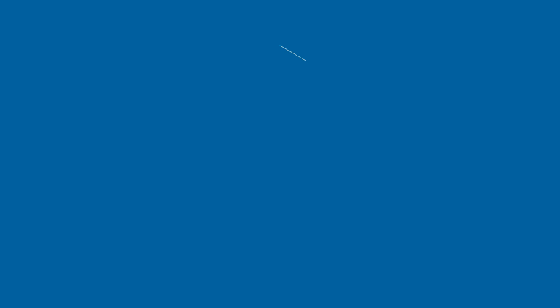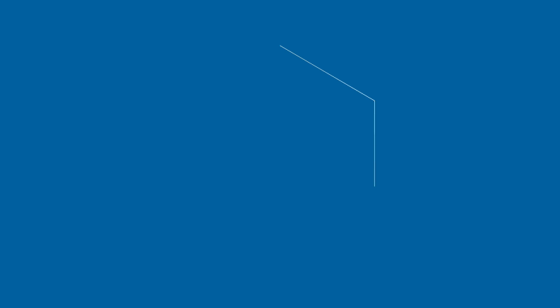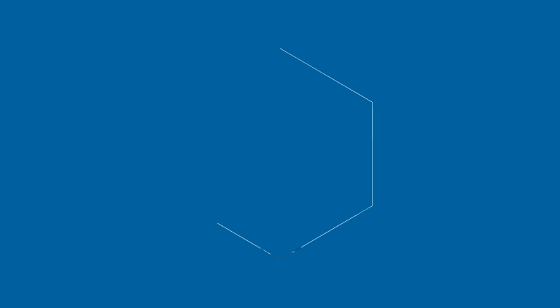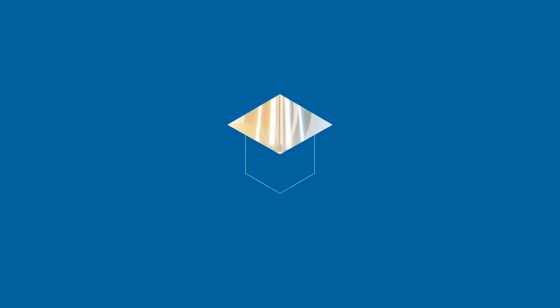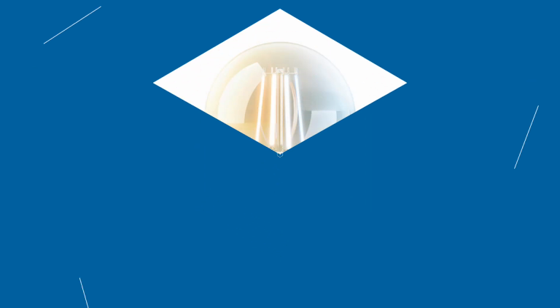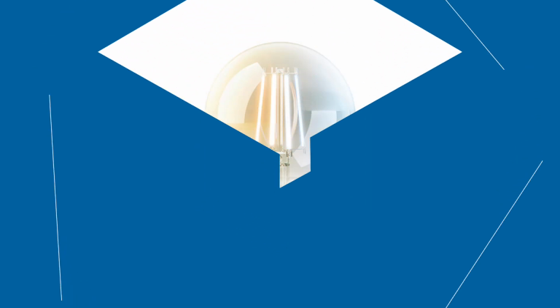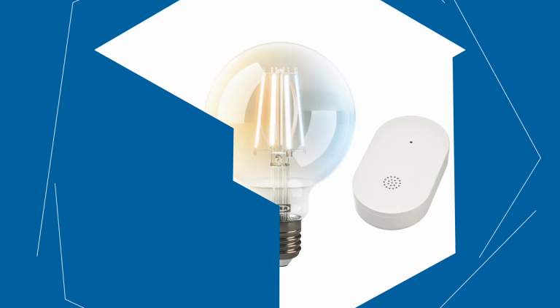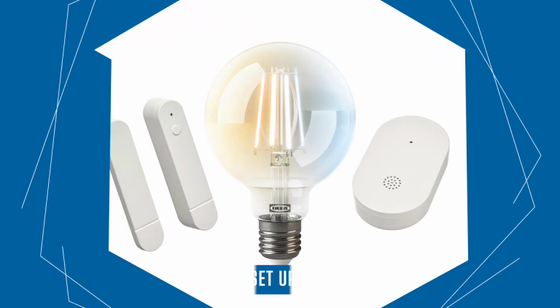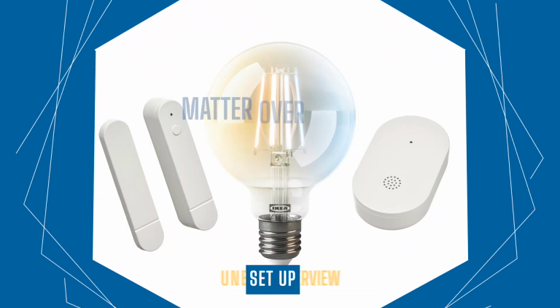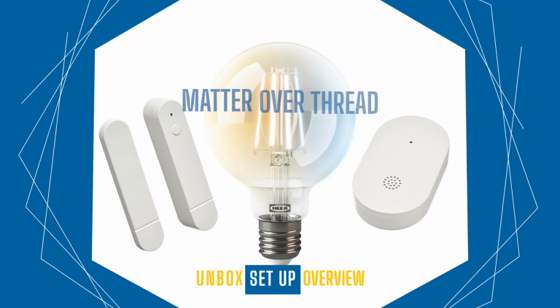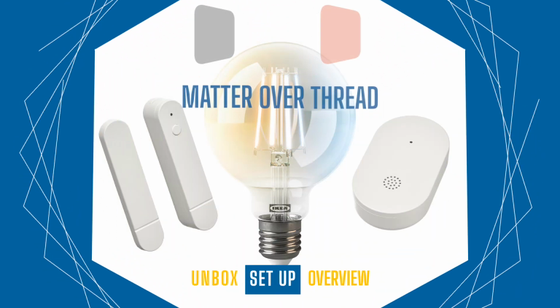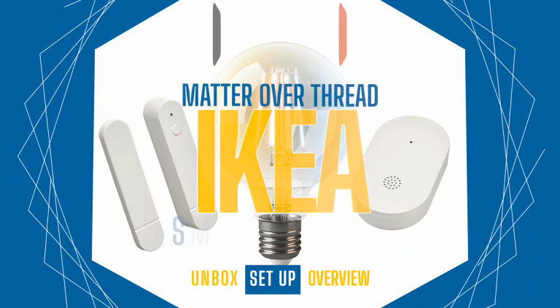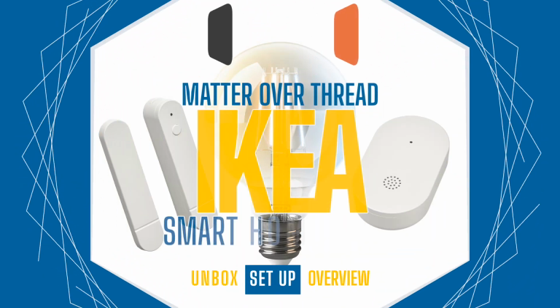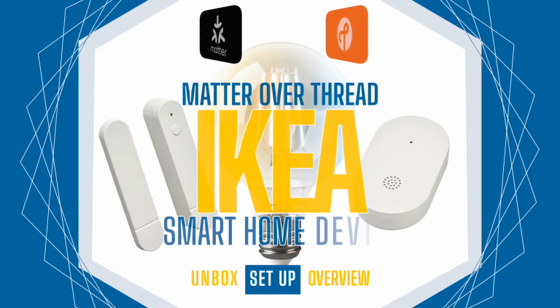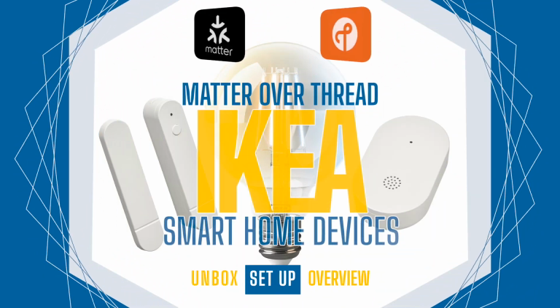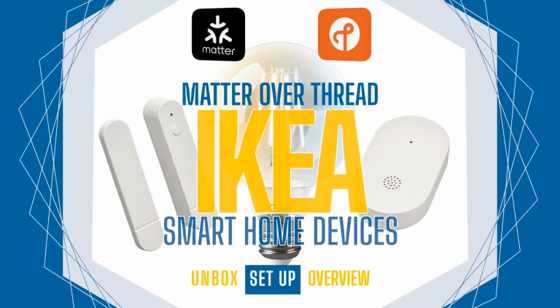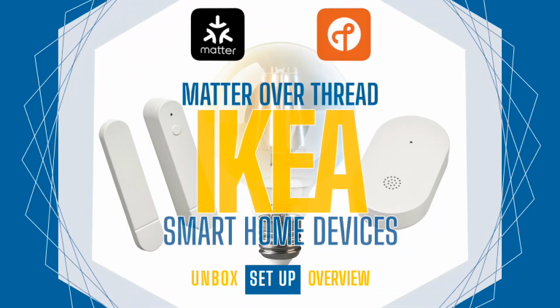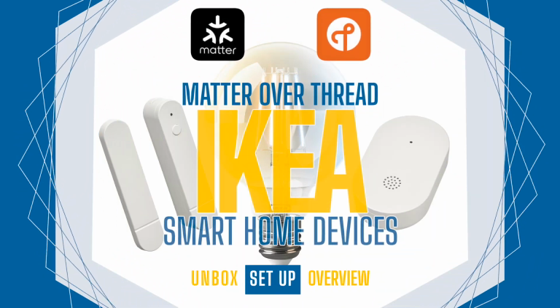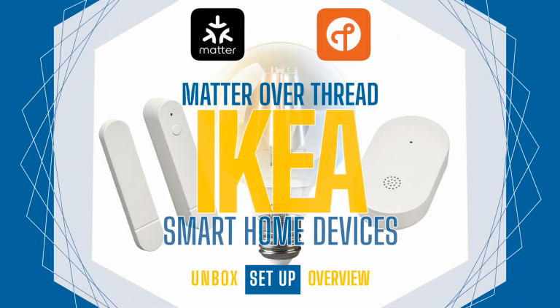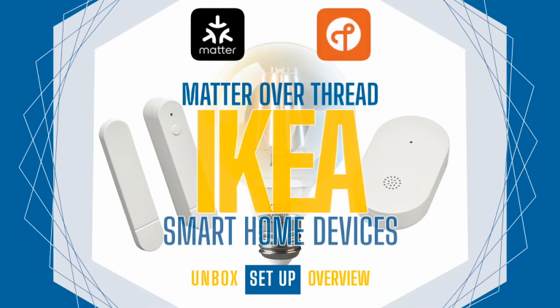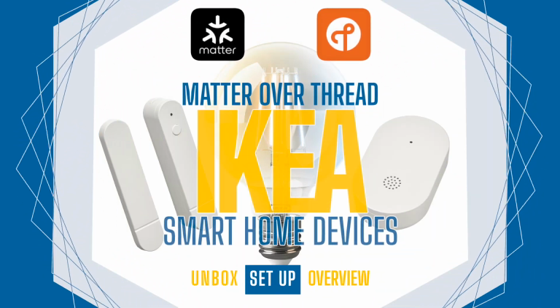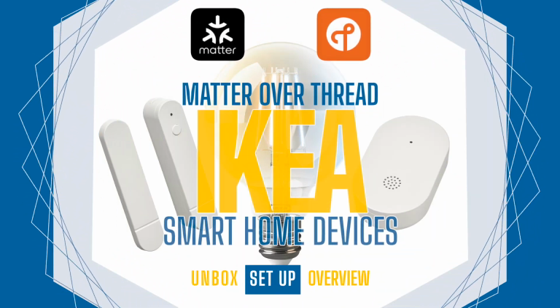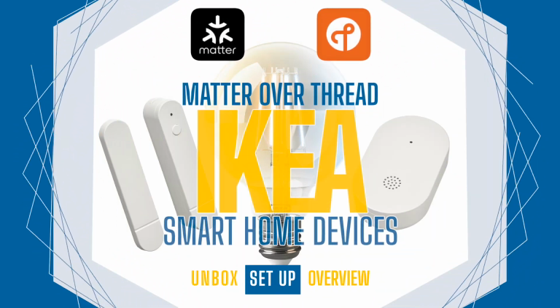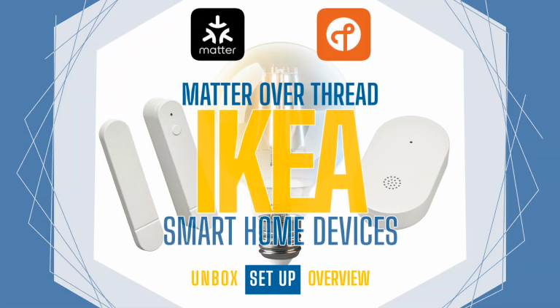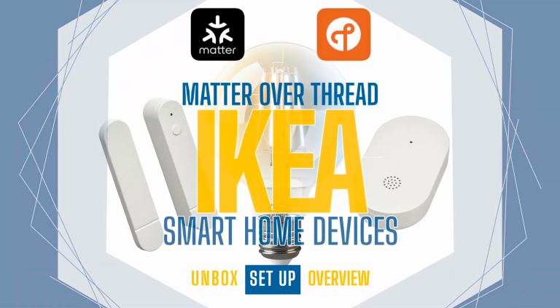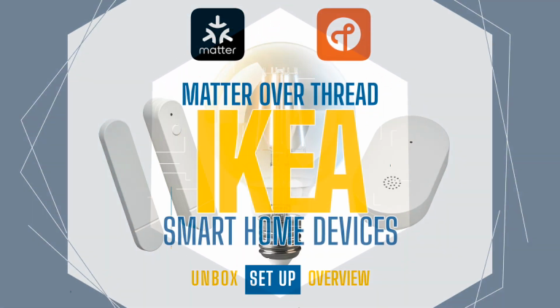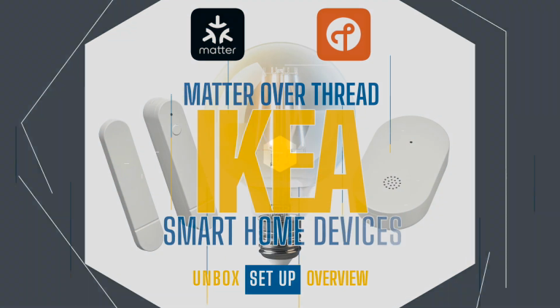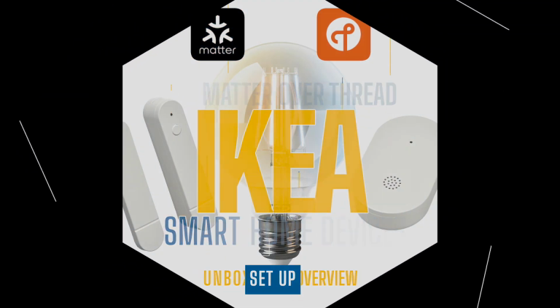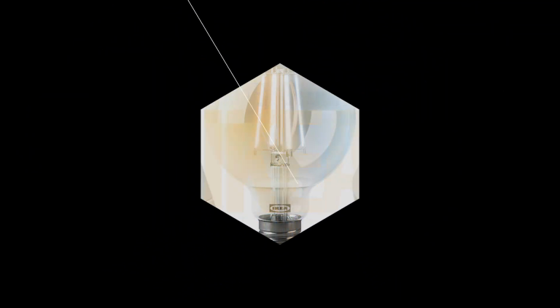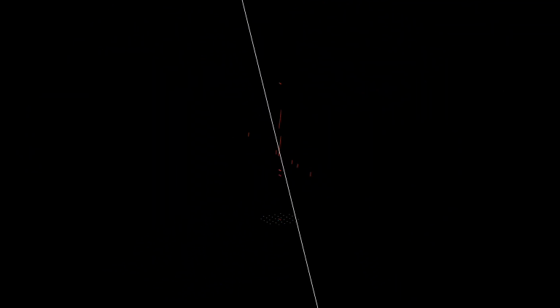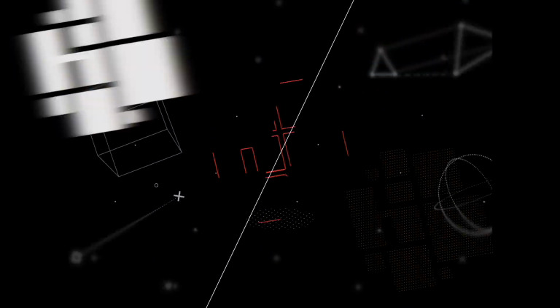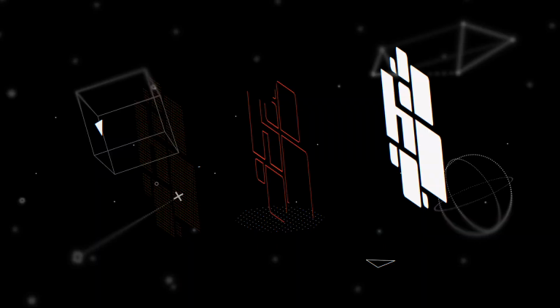This week on HomeKit News: new IKEA lighting and sensors with Matter Over Thread.